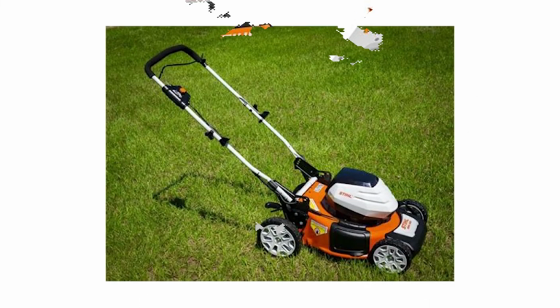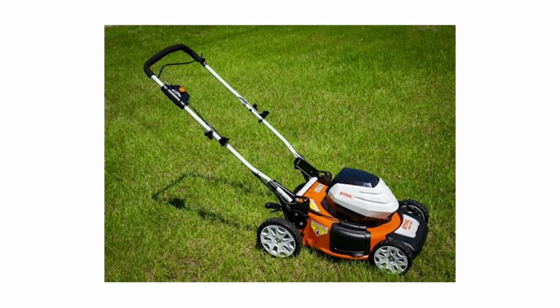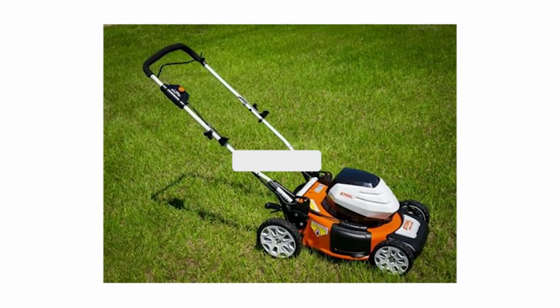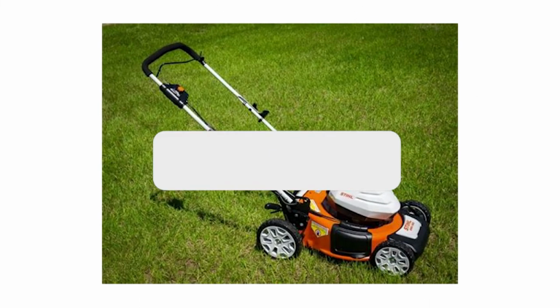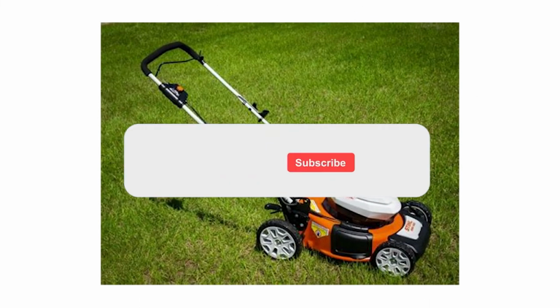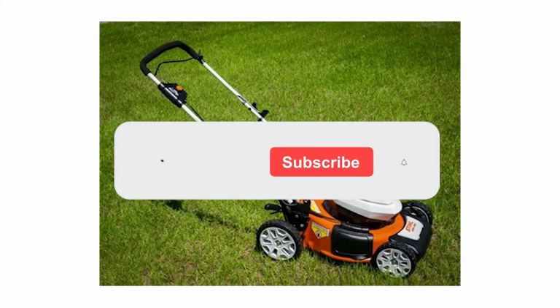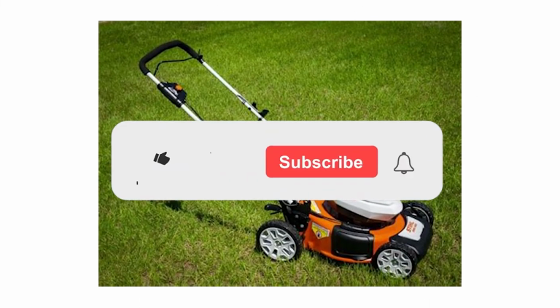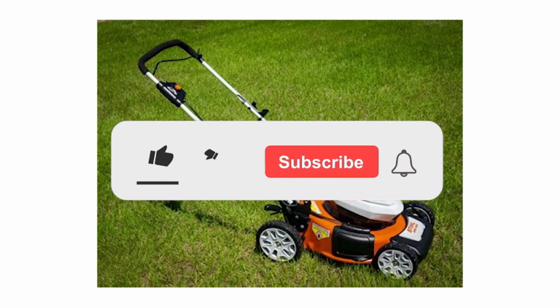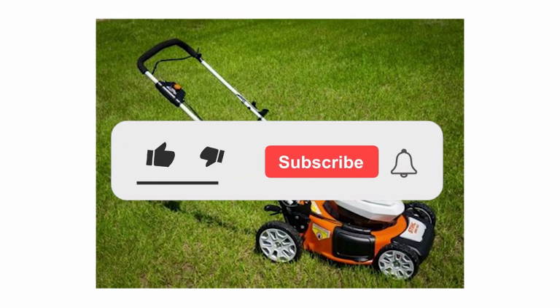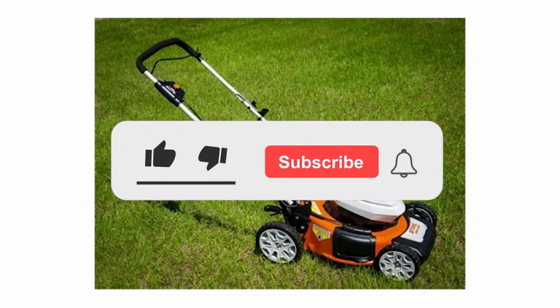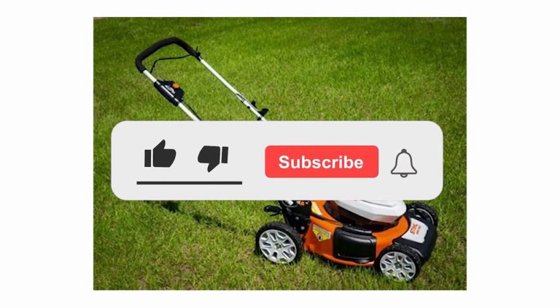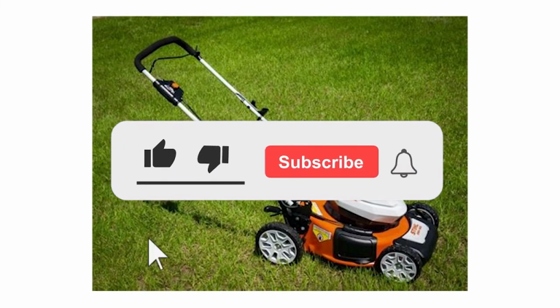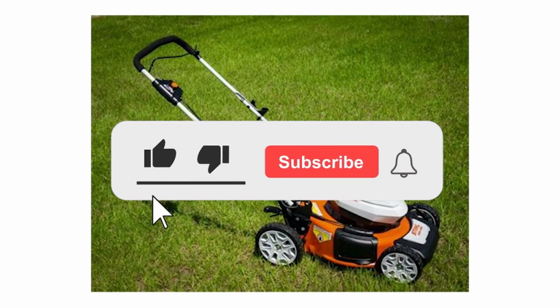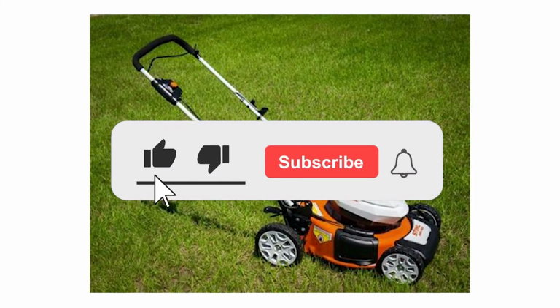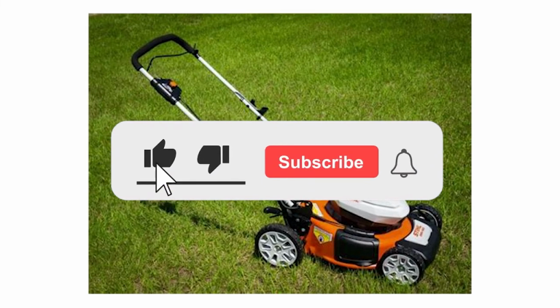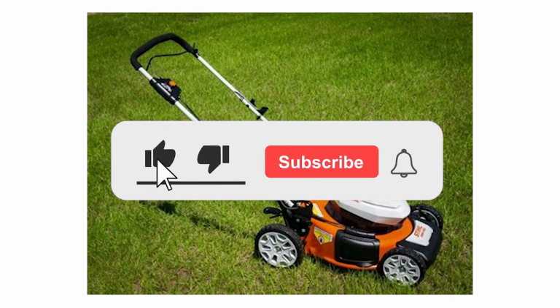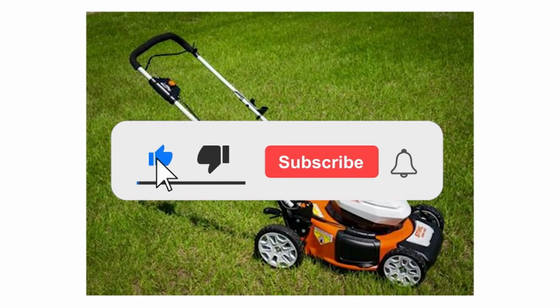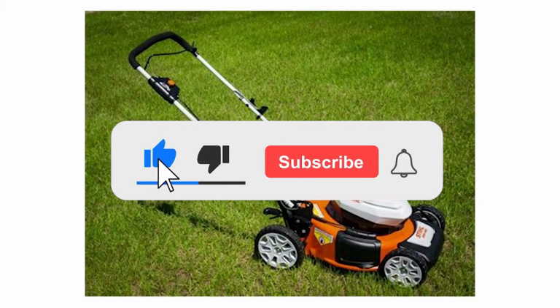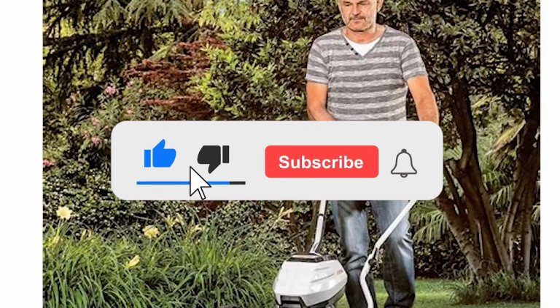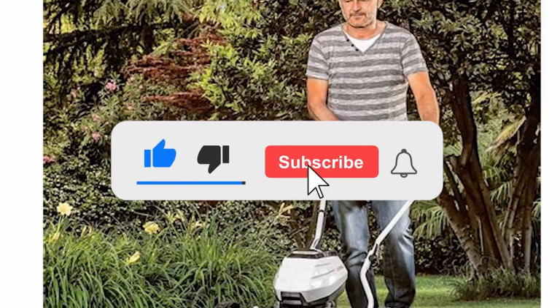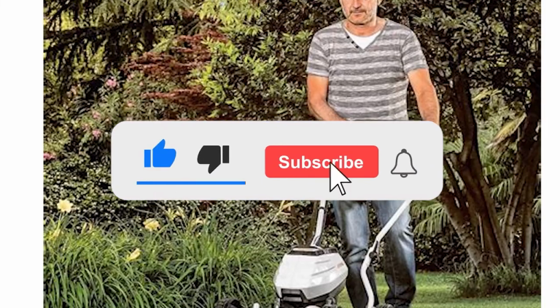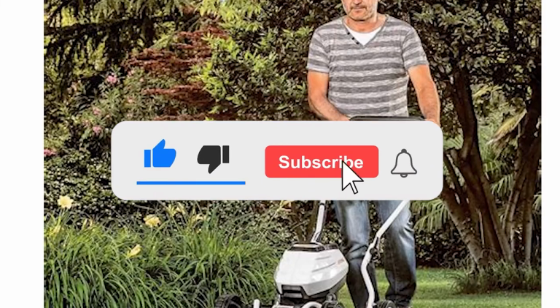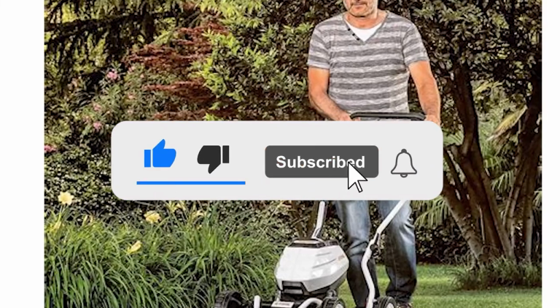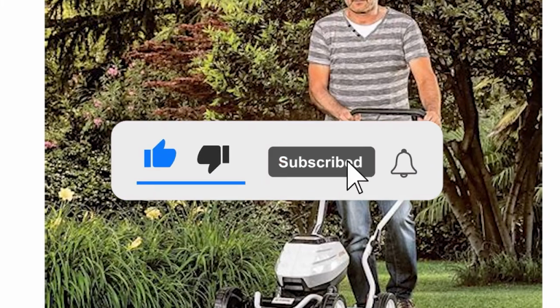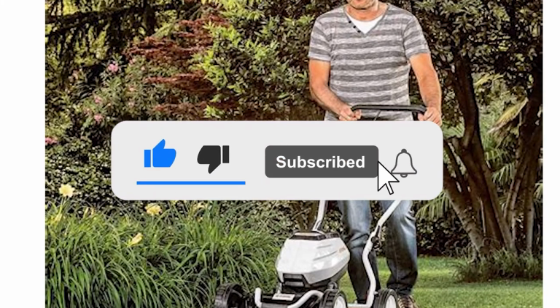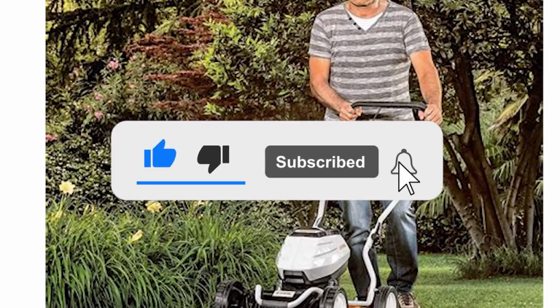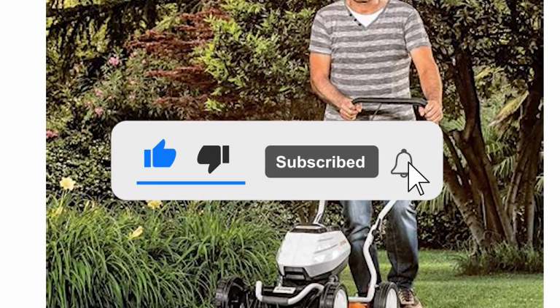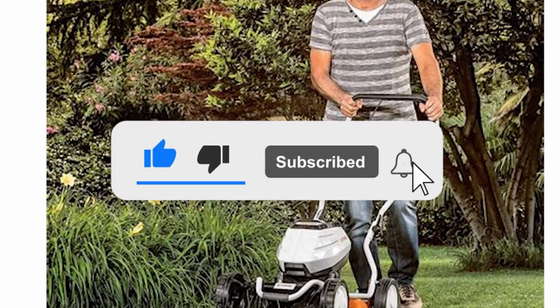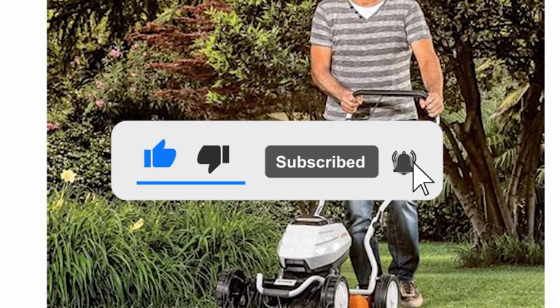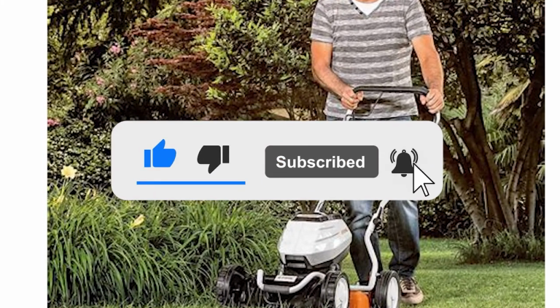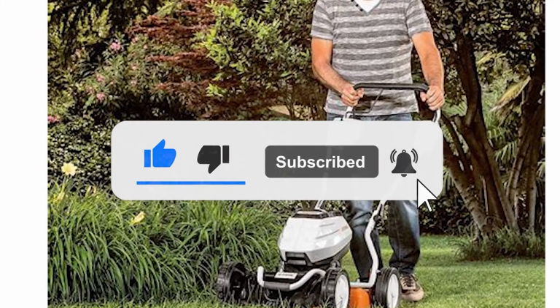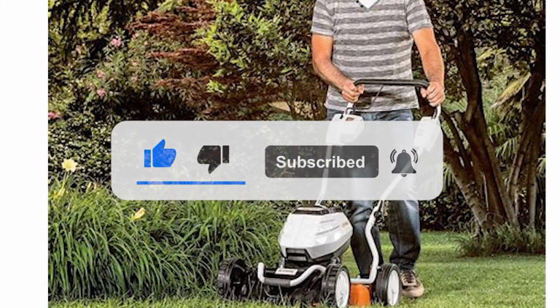If you like this video, please hit the thumbs up button and subscribe to our channel. Let us know which other comparisons you'd like to see next from us.